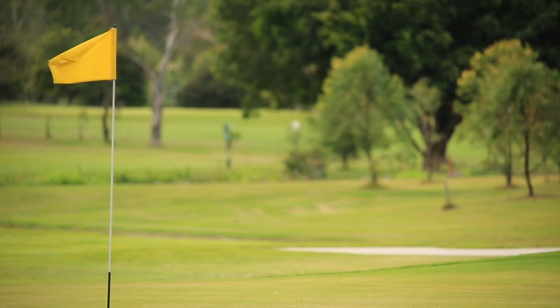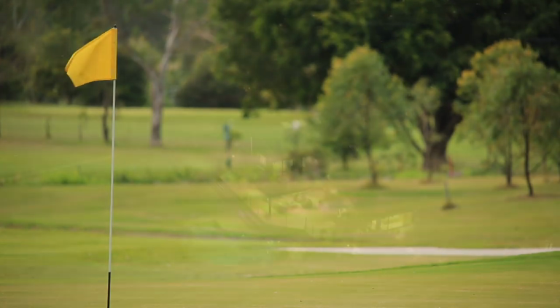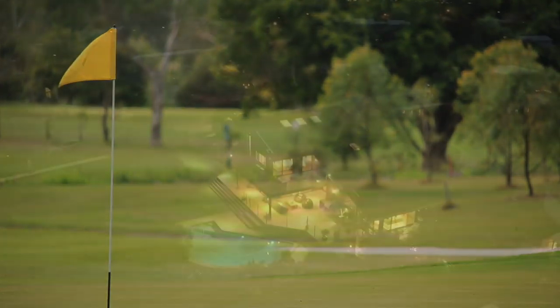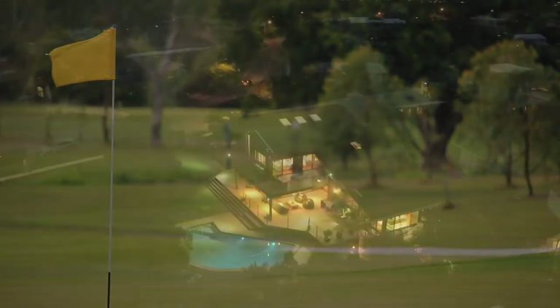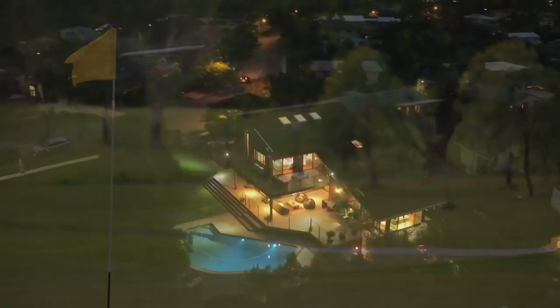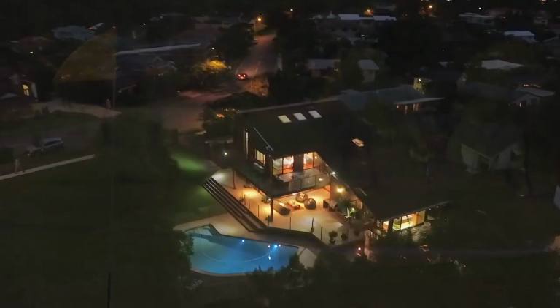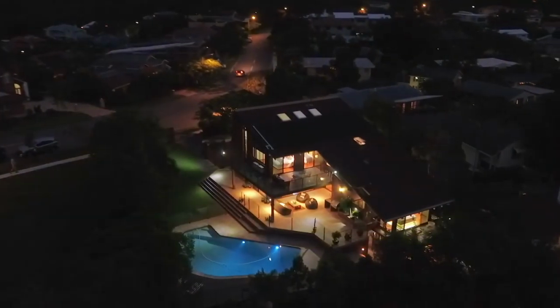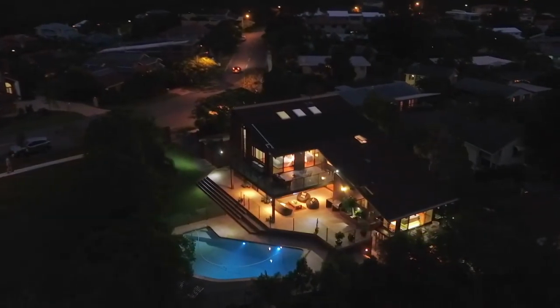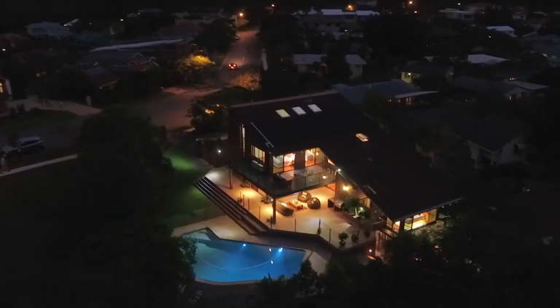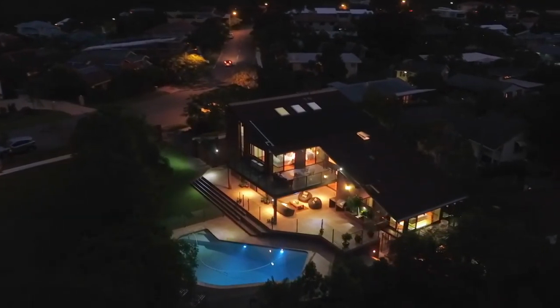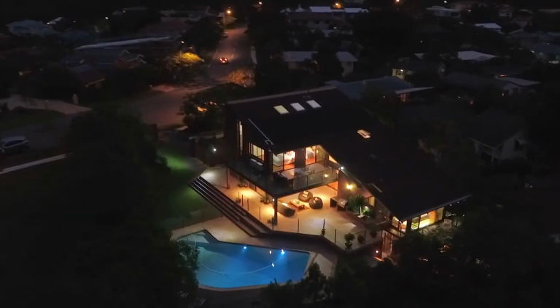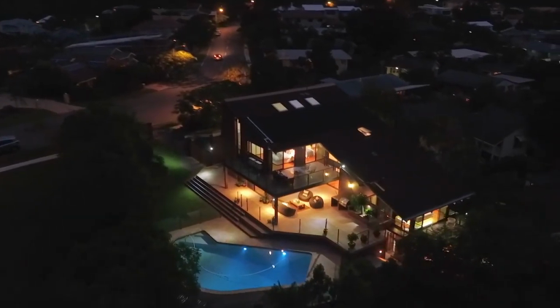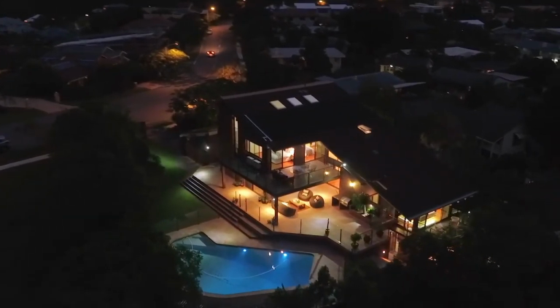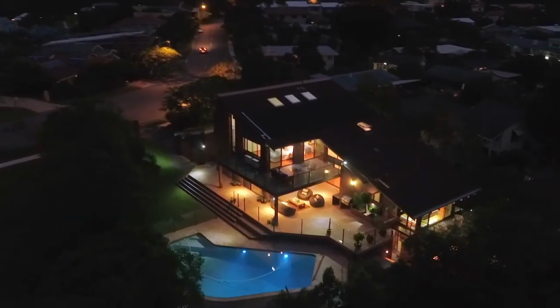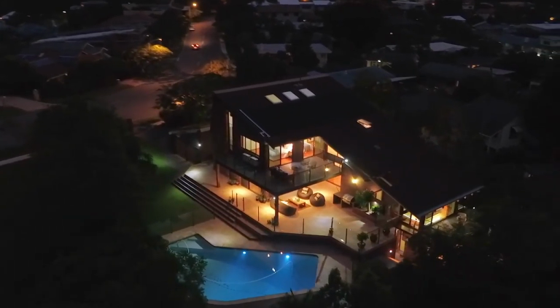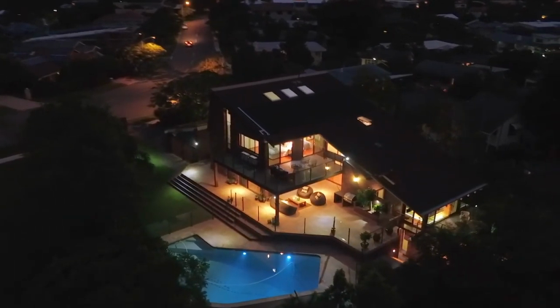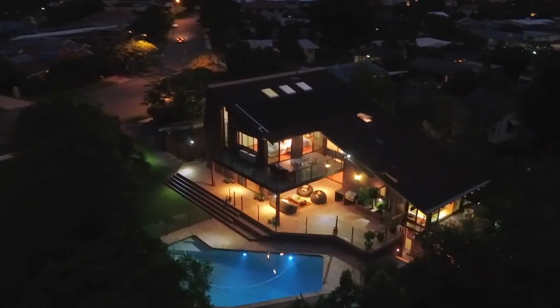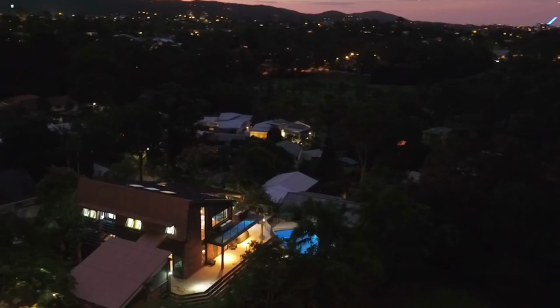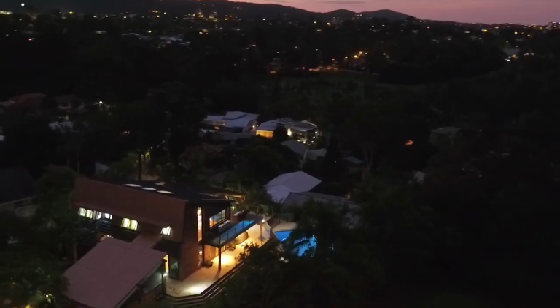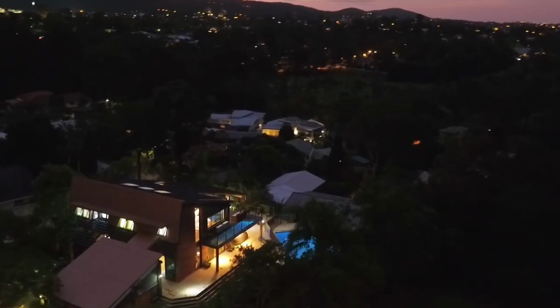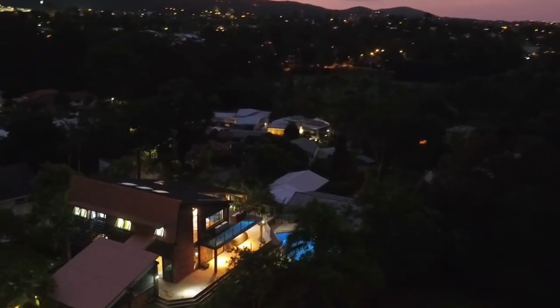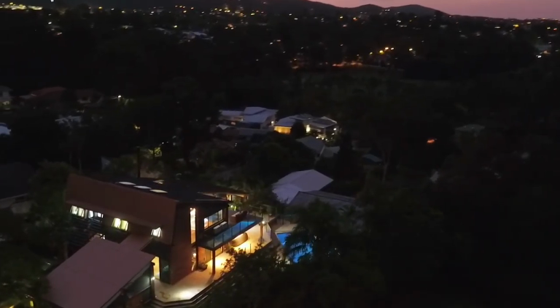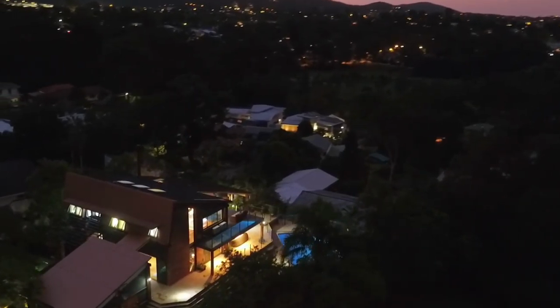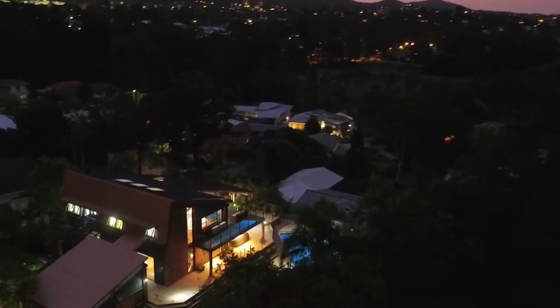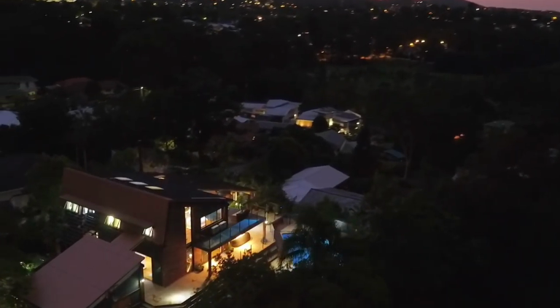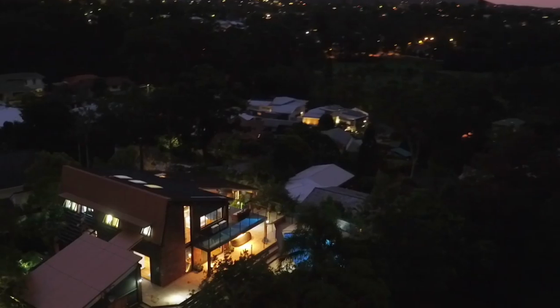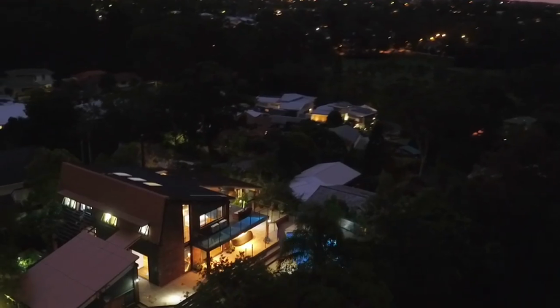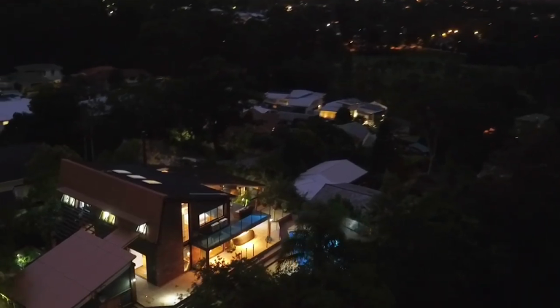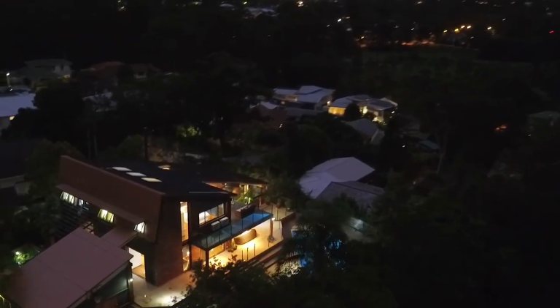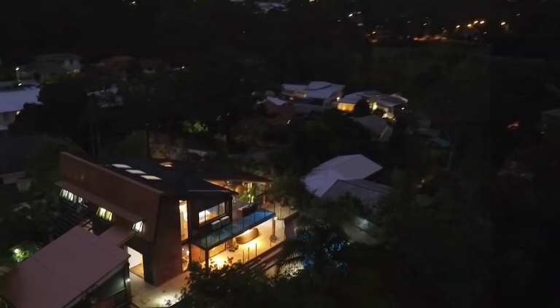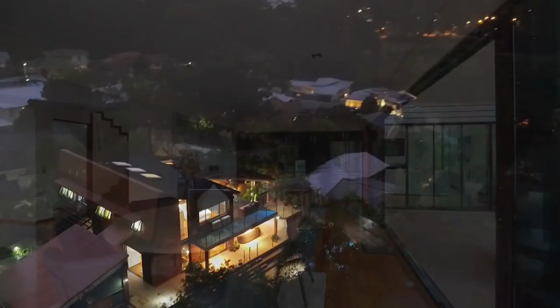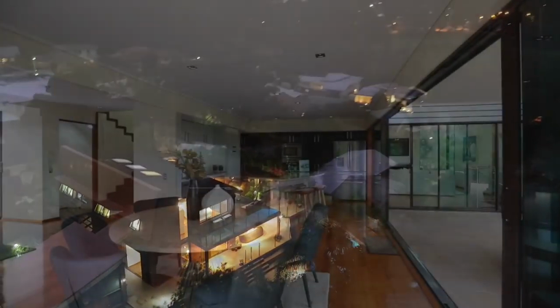Tucked between the golf courses and the Brisbane River, you're surrounded by some of the finest homes in the area.